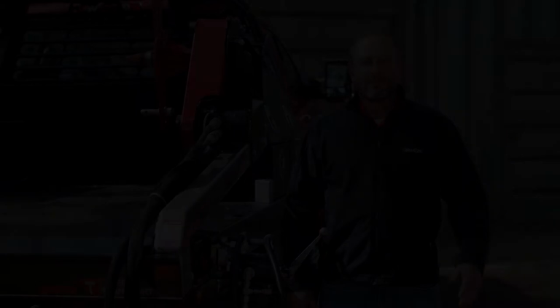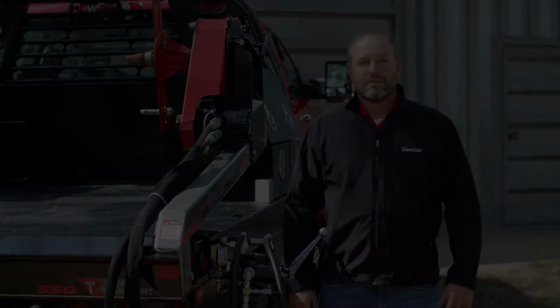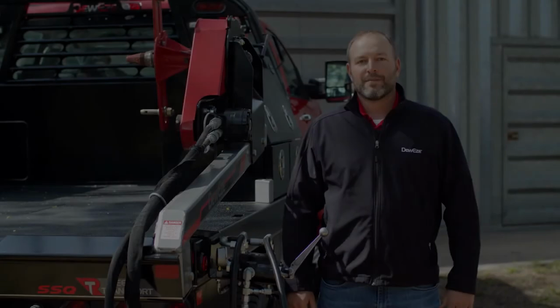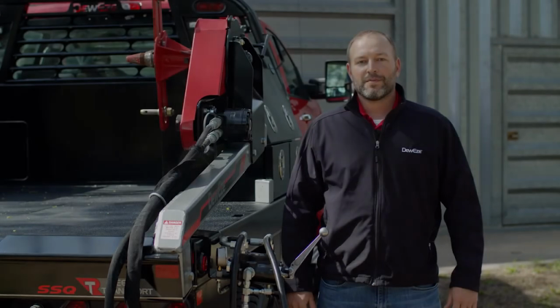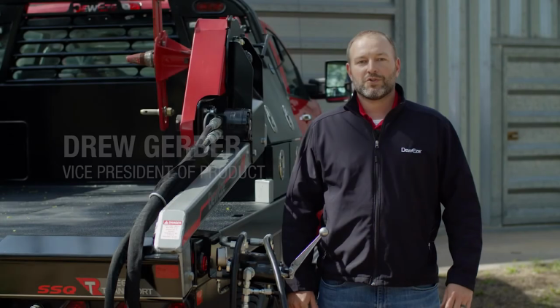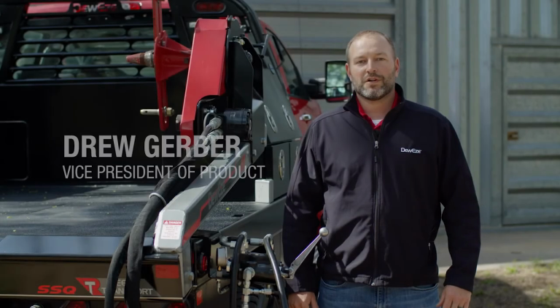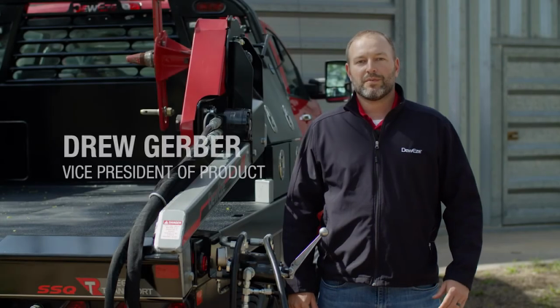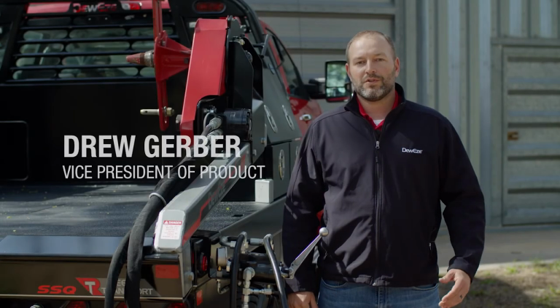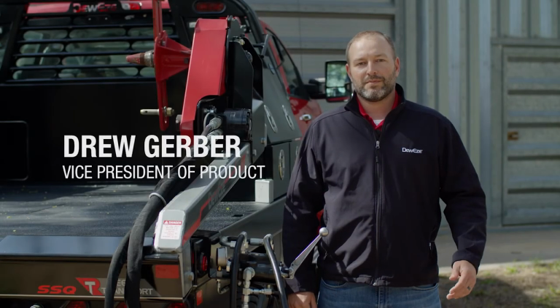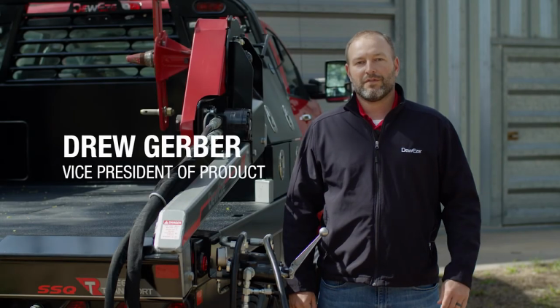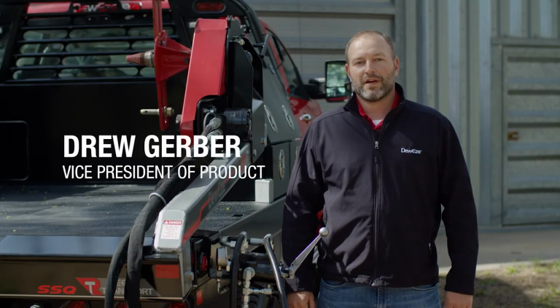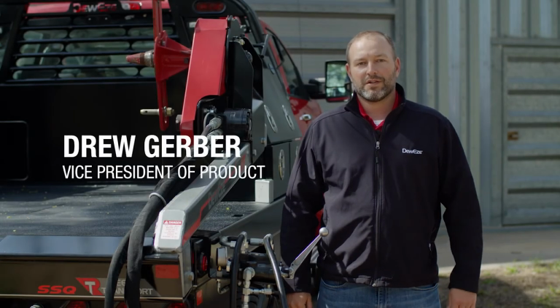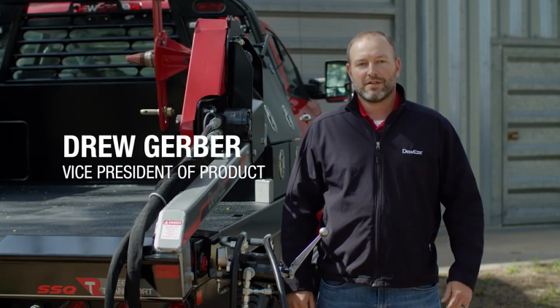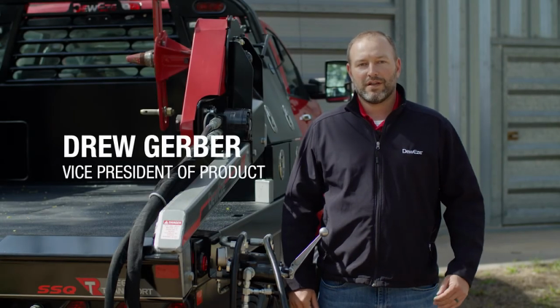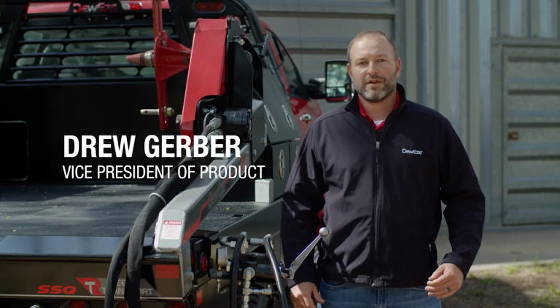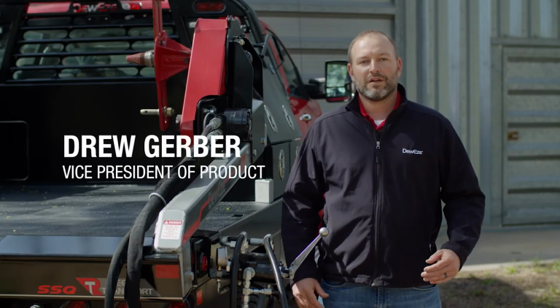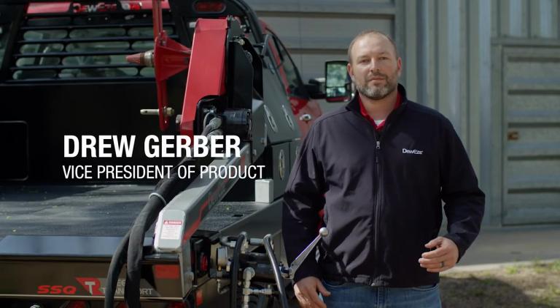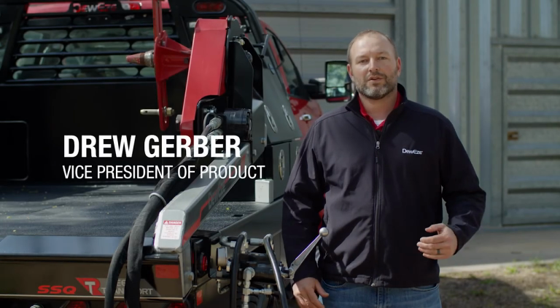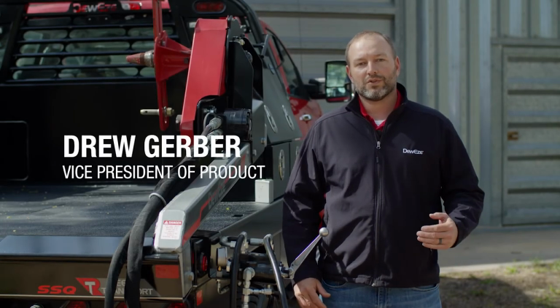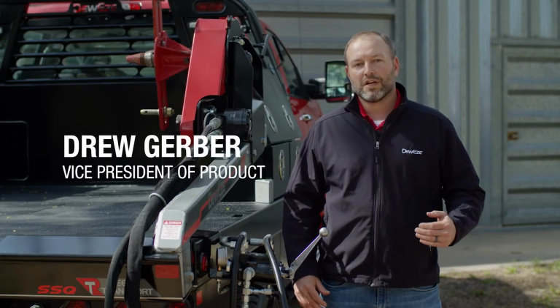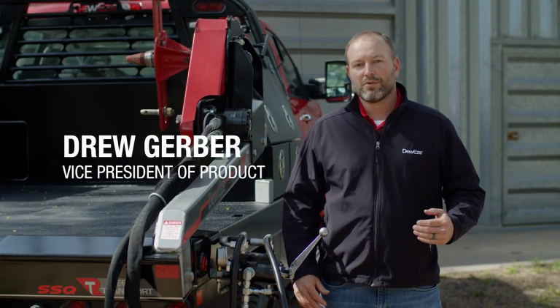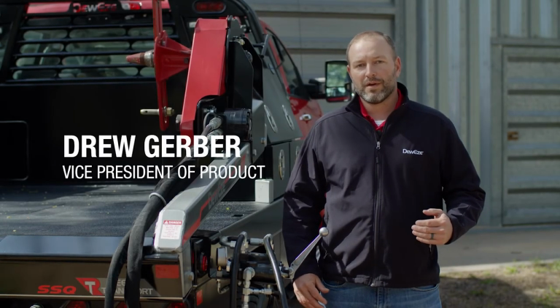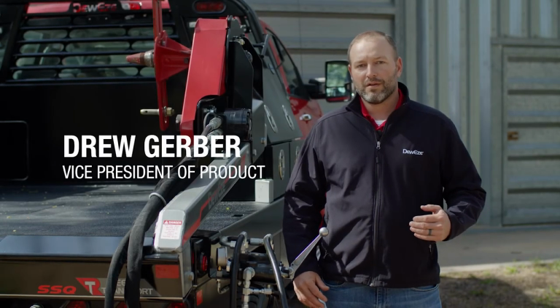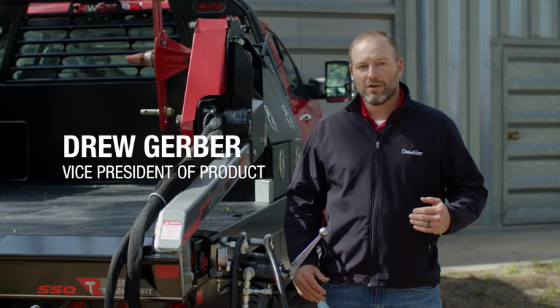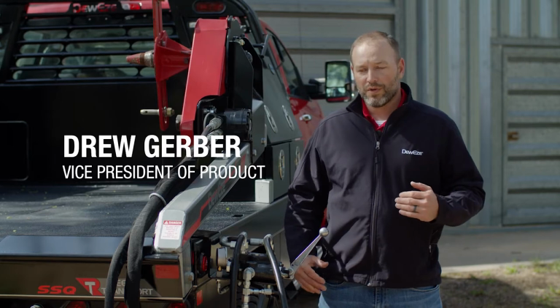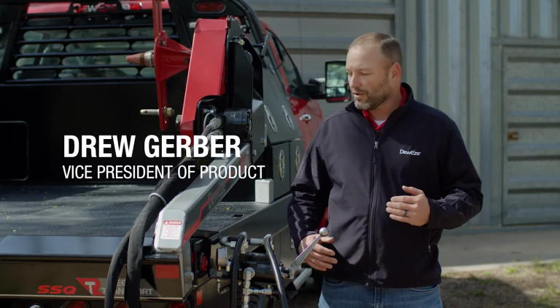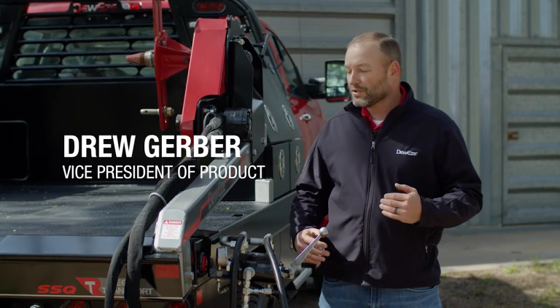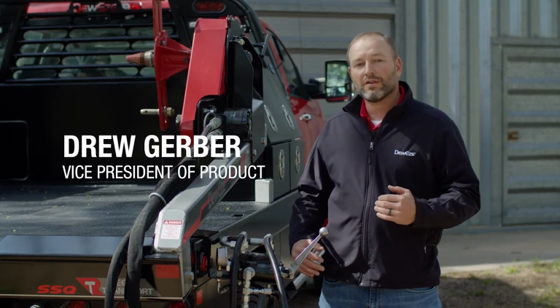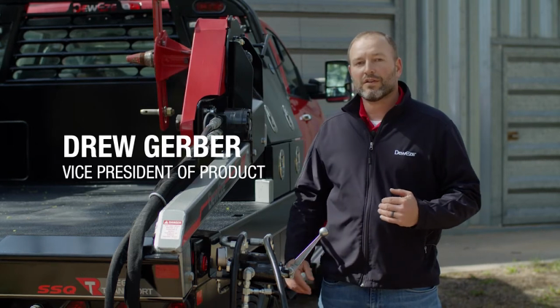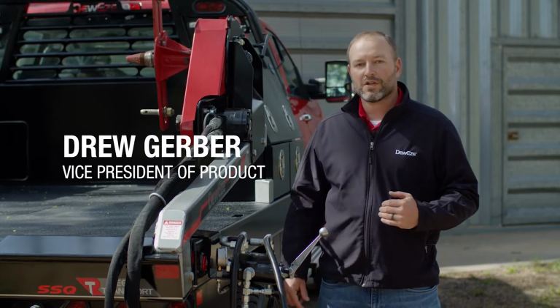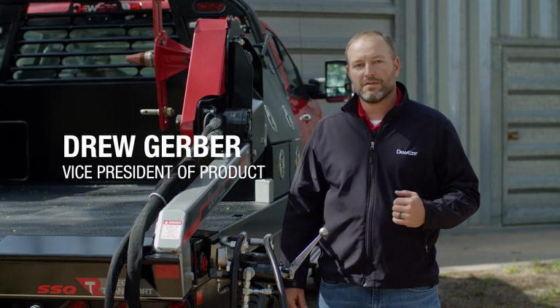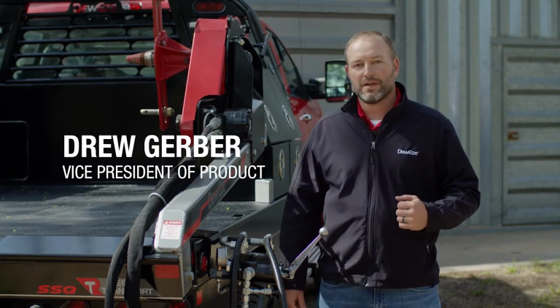Hi, my name is Drew Gerber. I'm with Dewey's Manufacturing. Today we're here to talk about the reel transport bed, or as we call it internally, the RT bed.